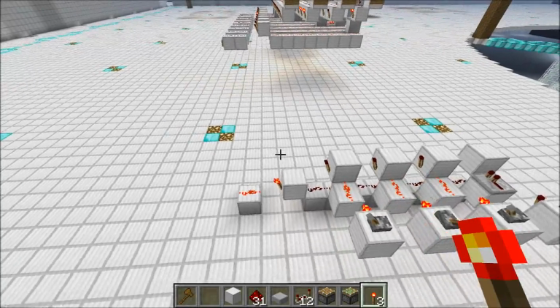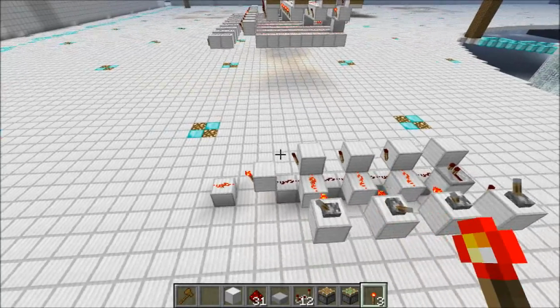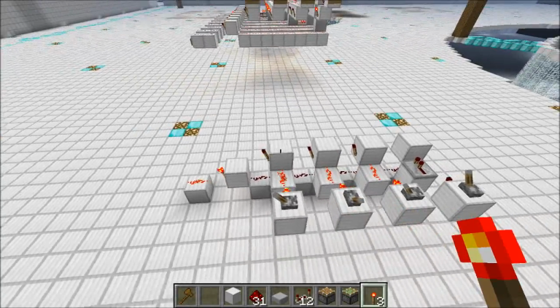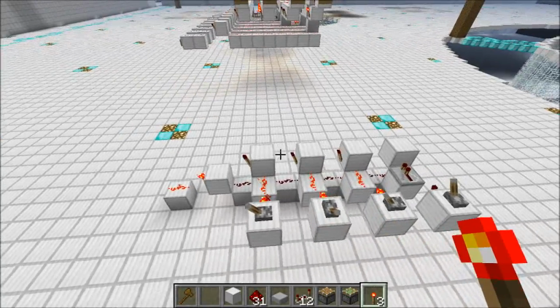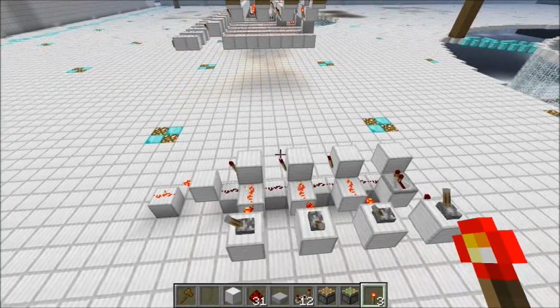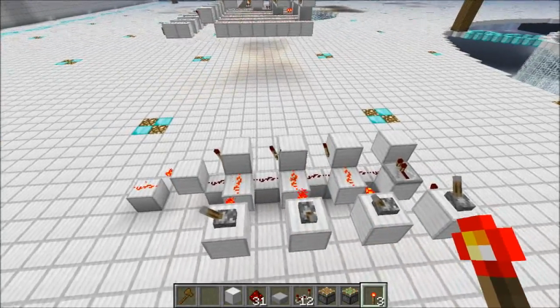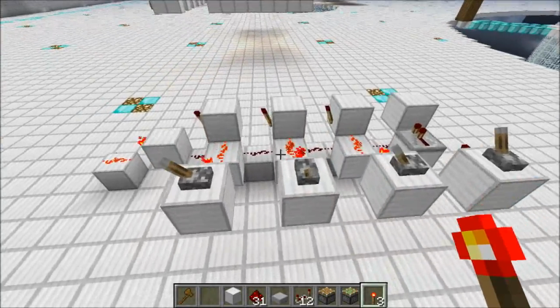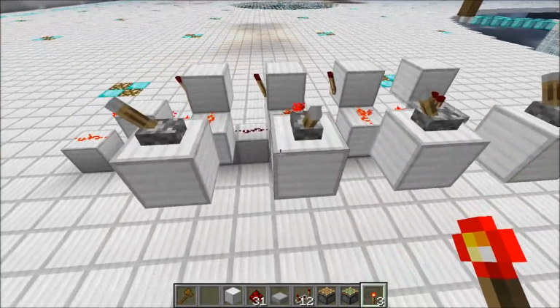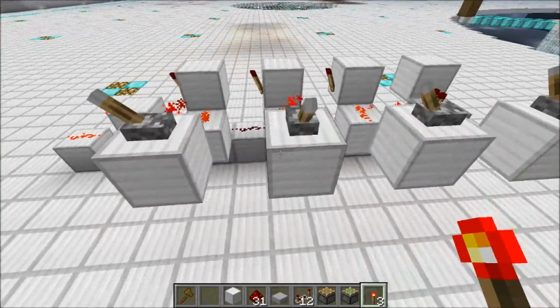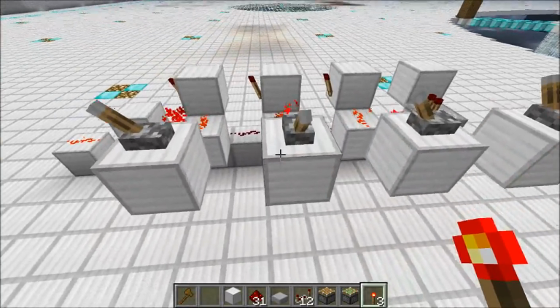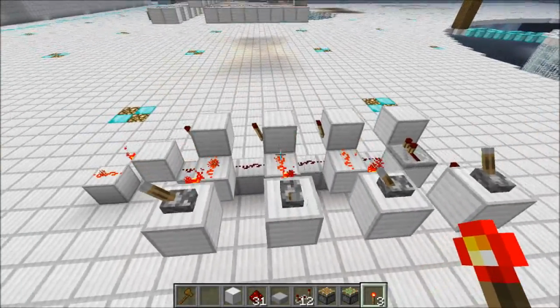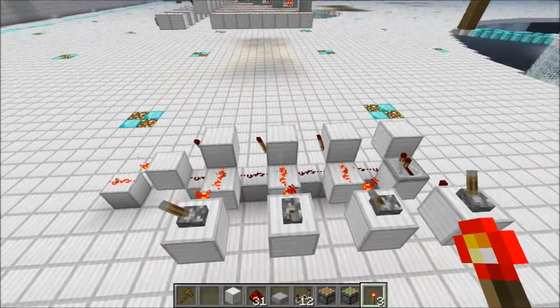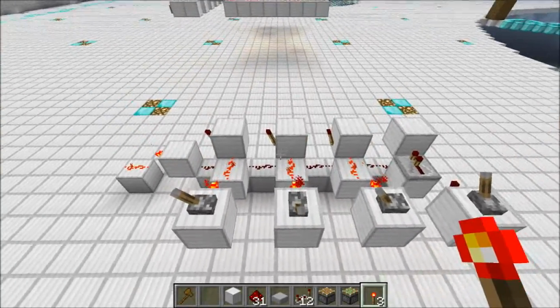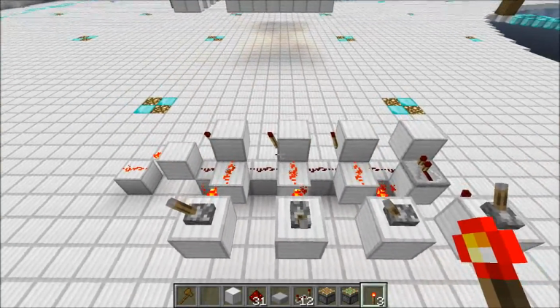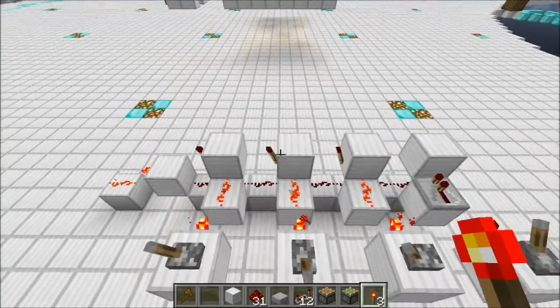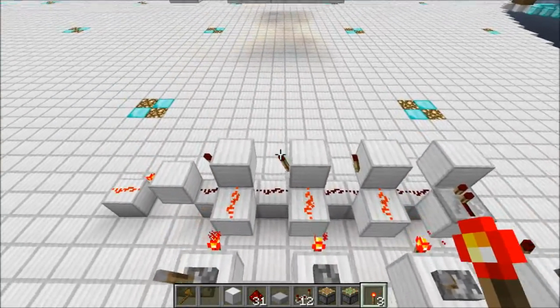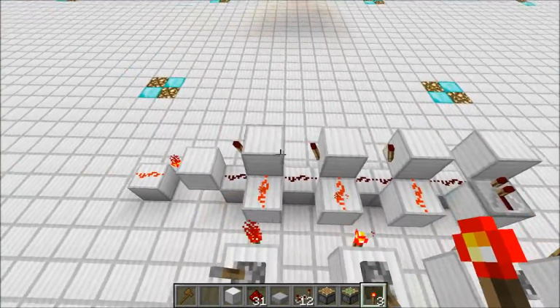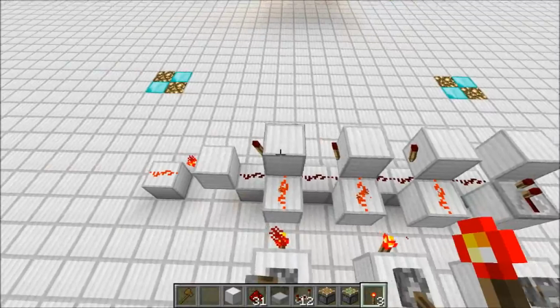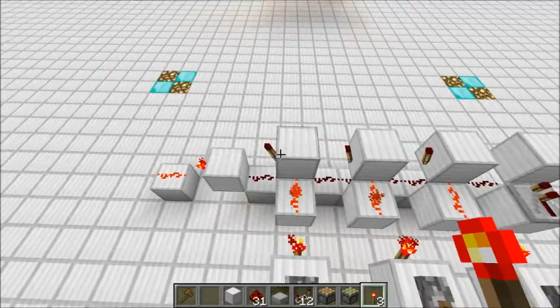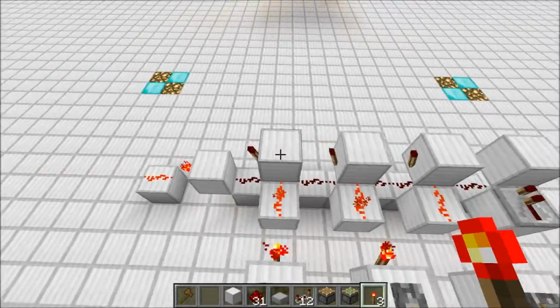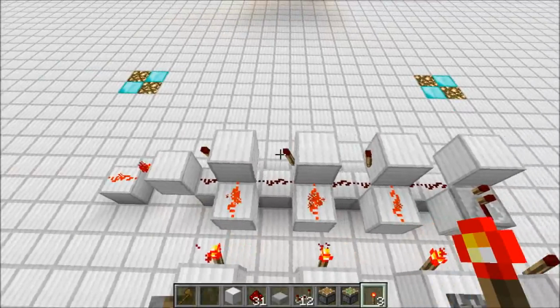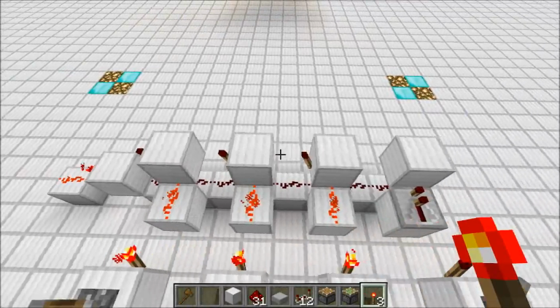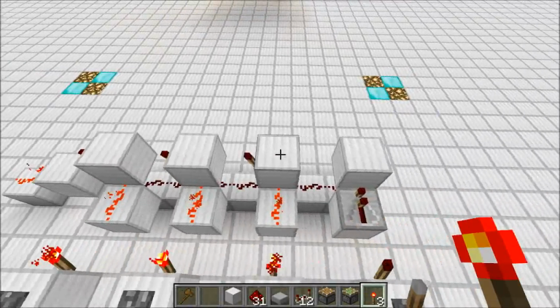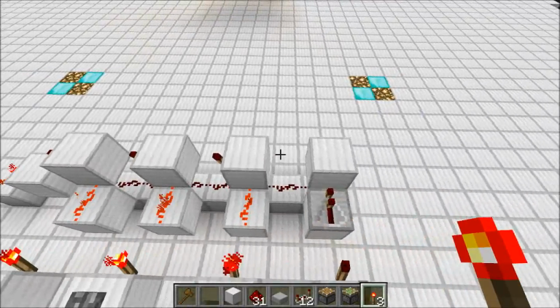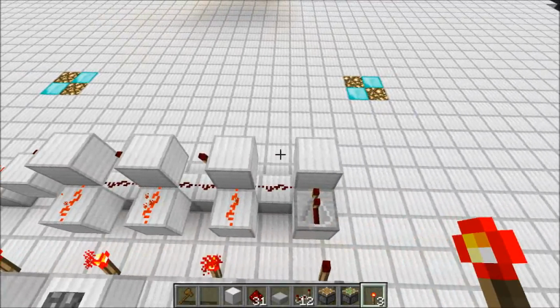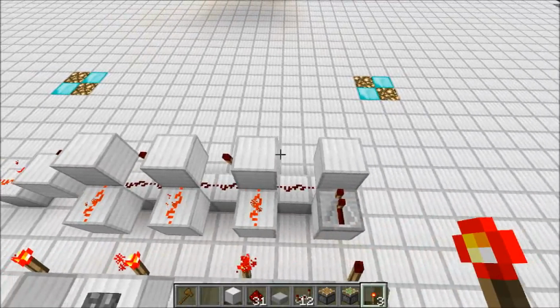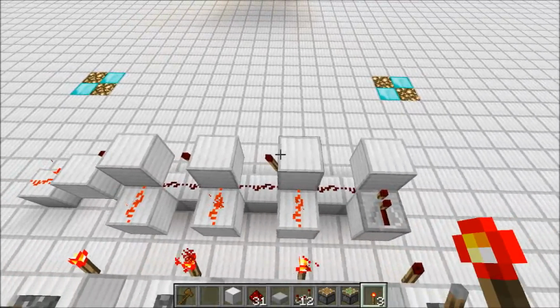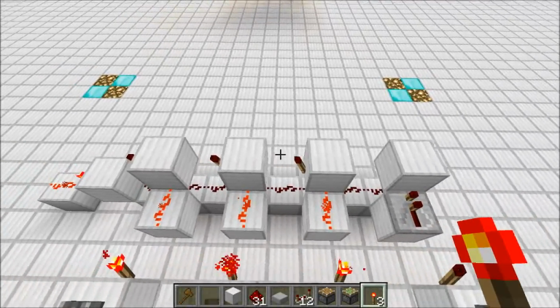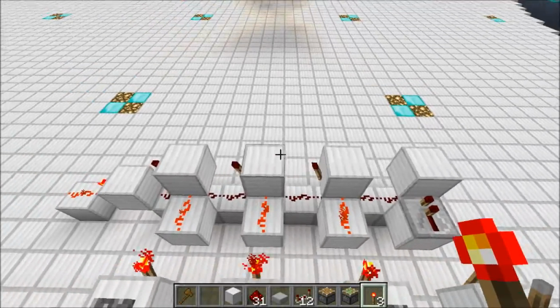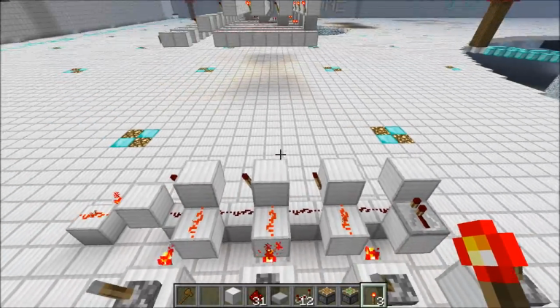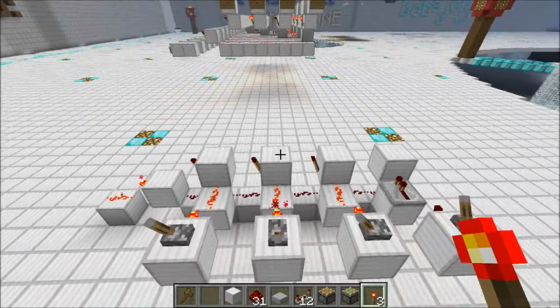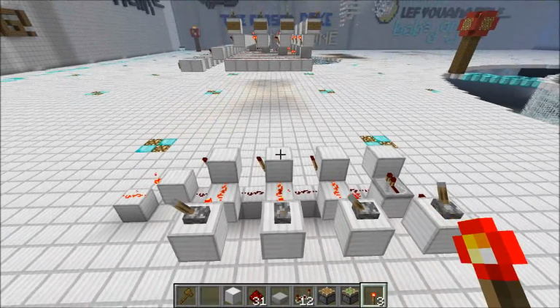And that is how a decoder works. We're just matching up the input with a detection system over here. And it's that simple.